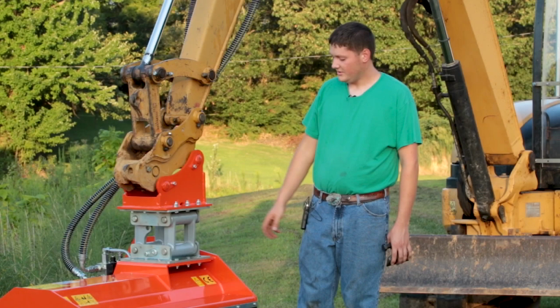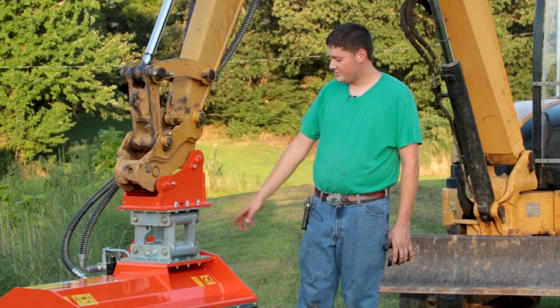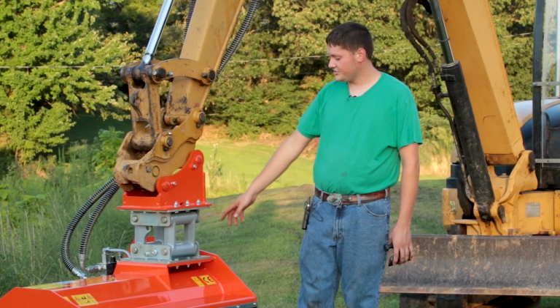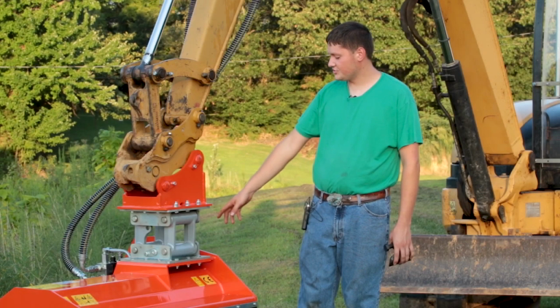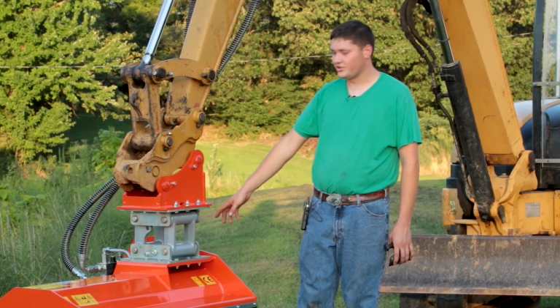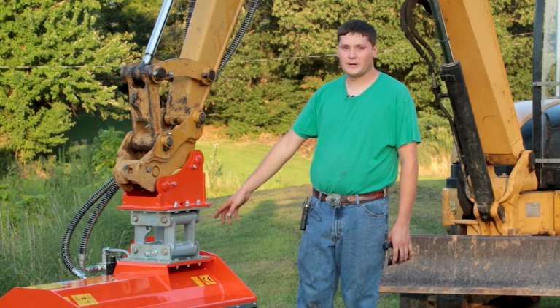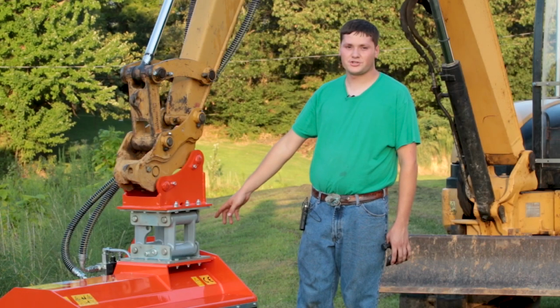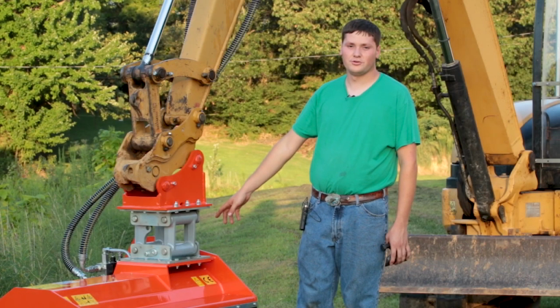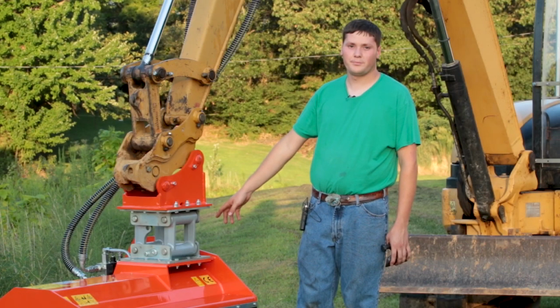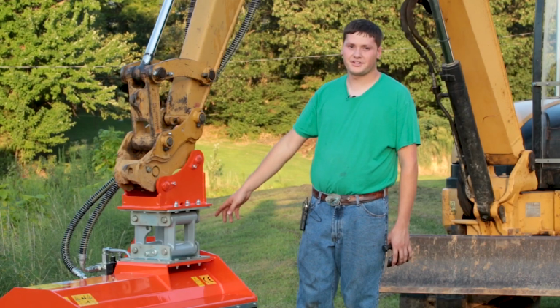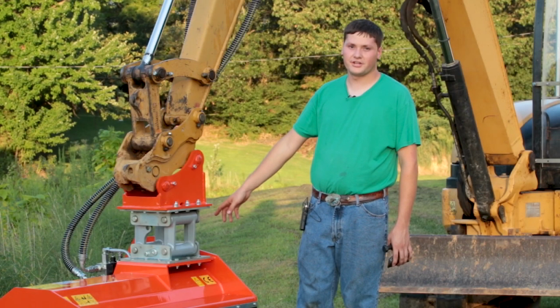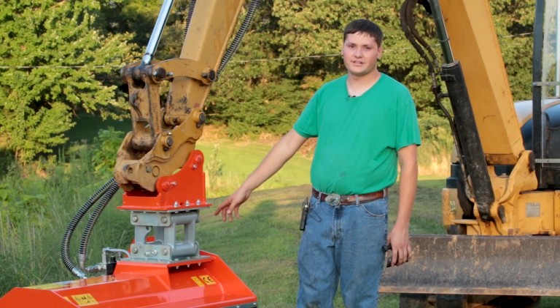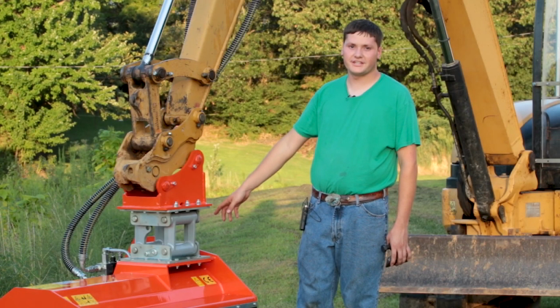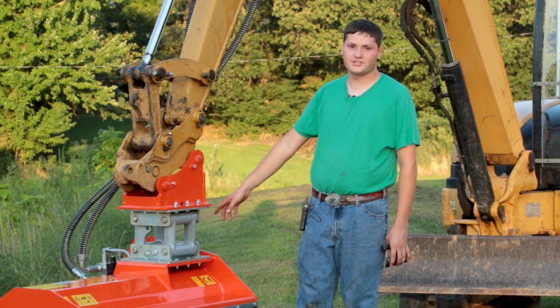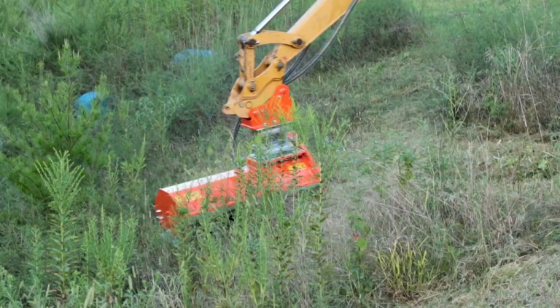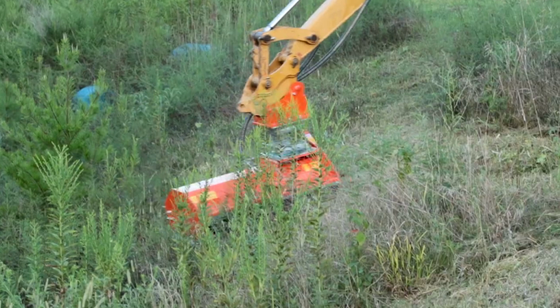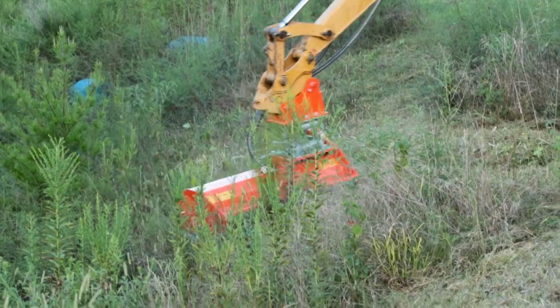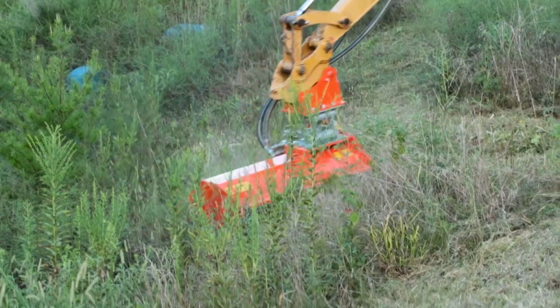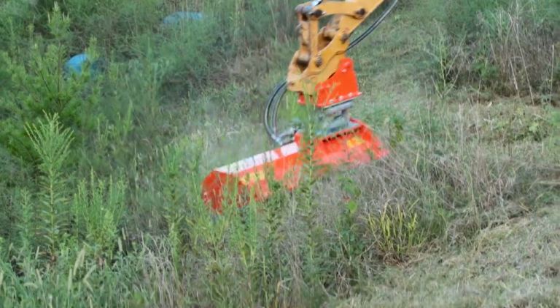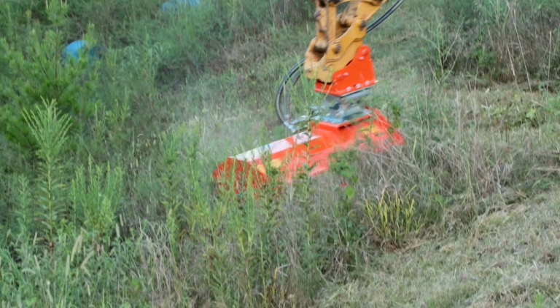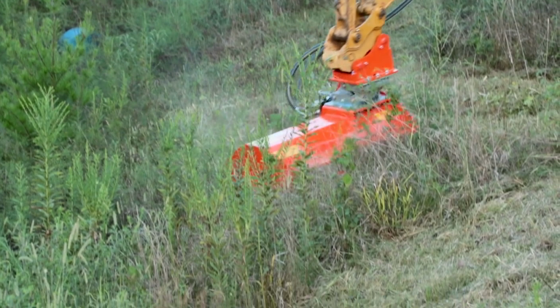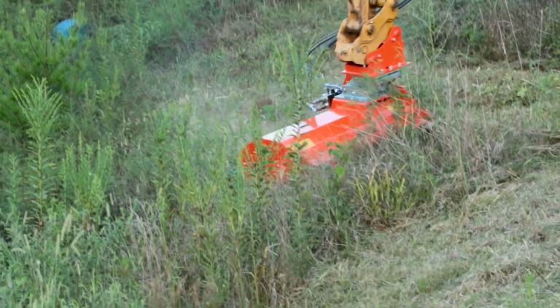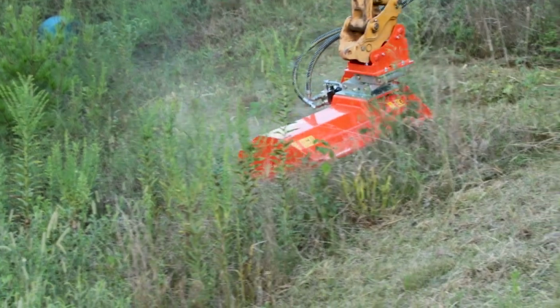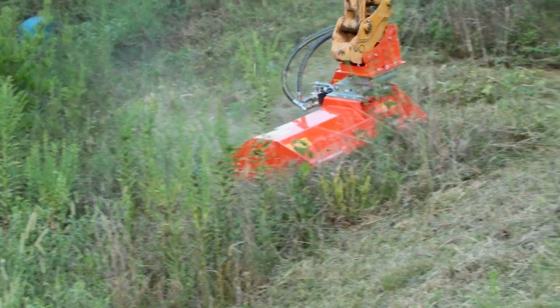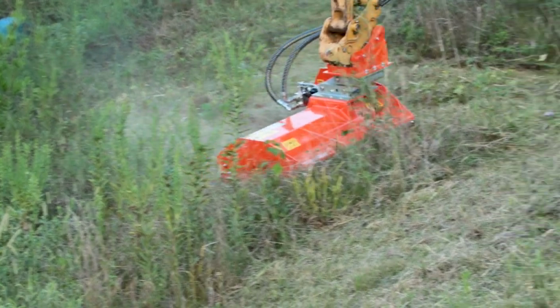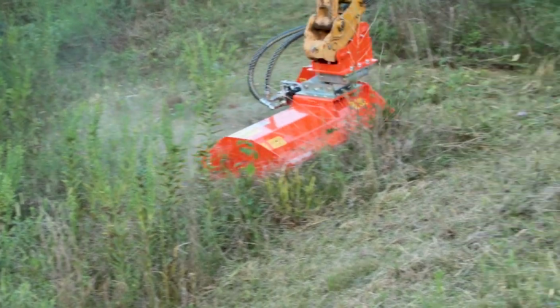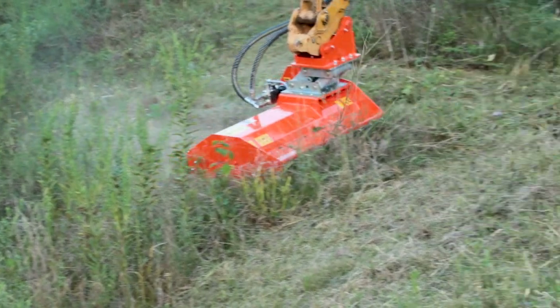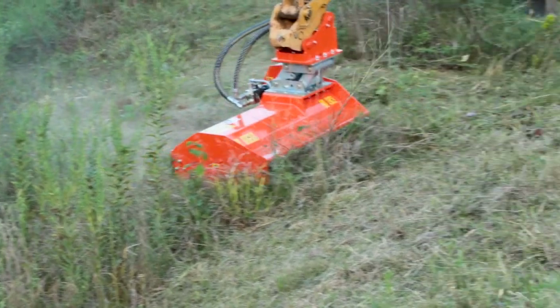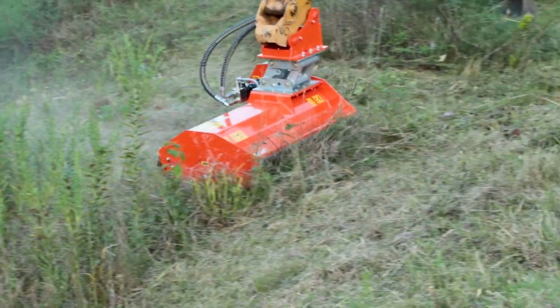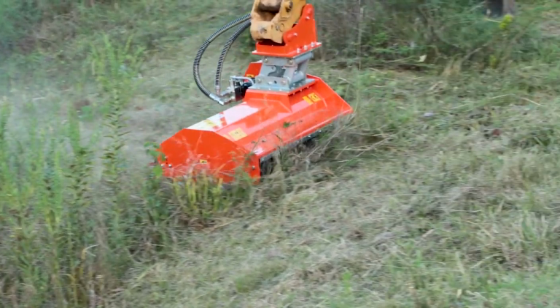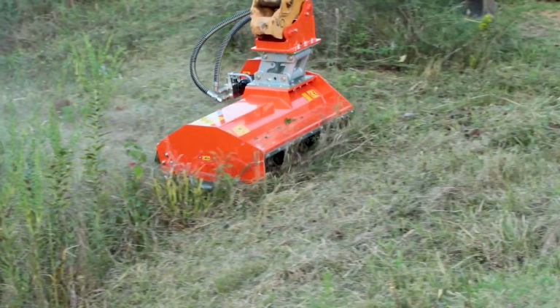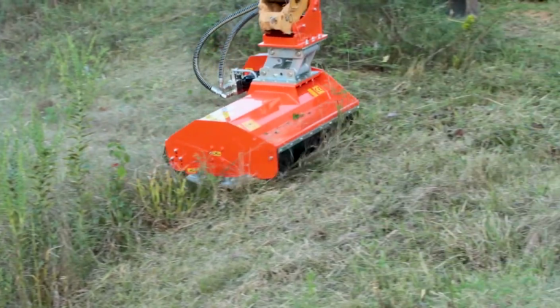This is an optional parallel linkage that allows the flail mower to follow the ground better.